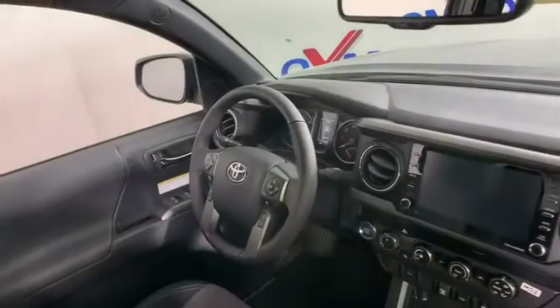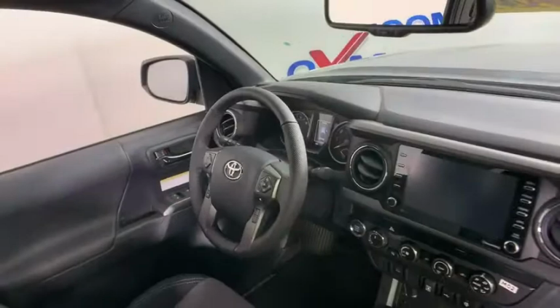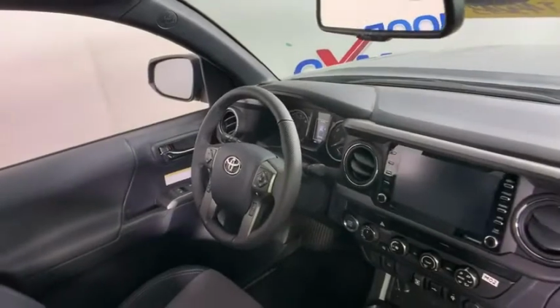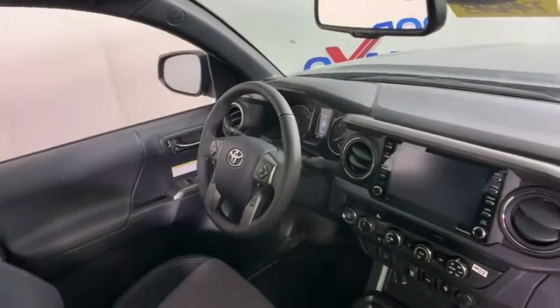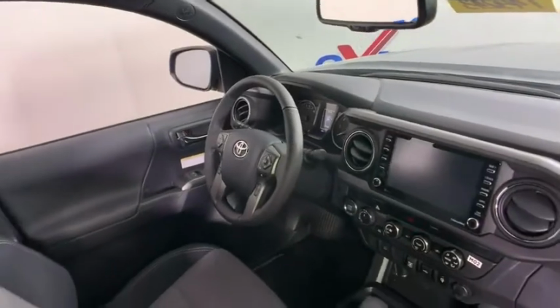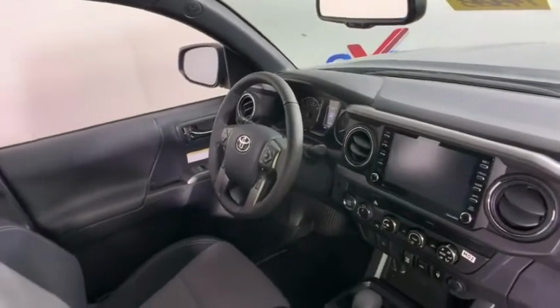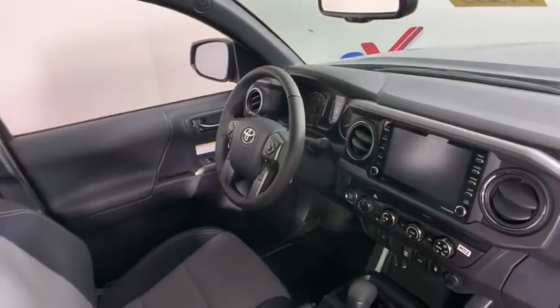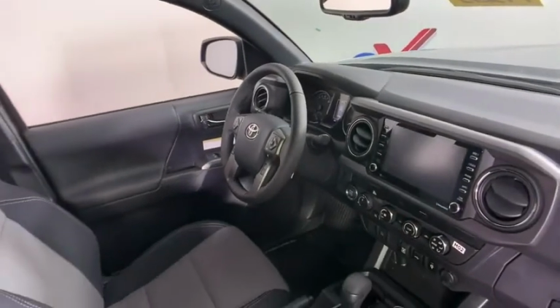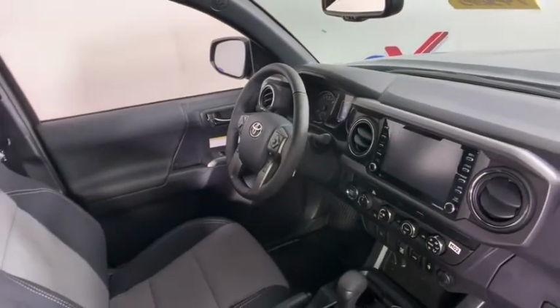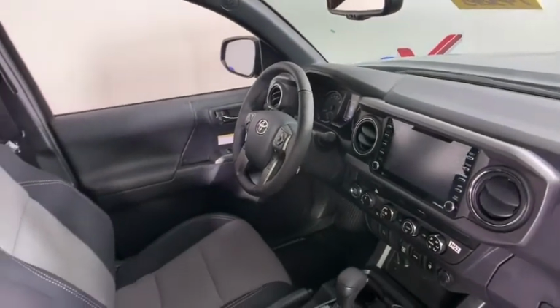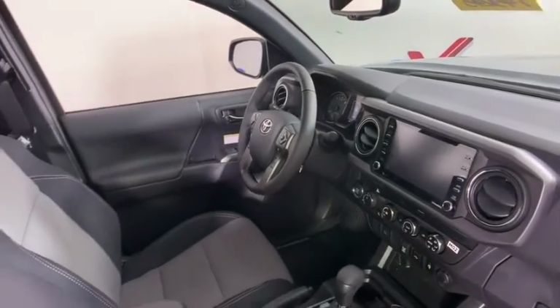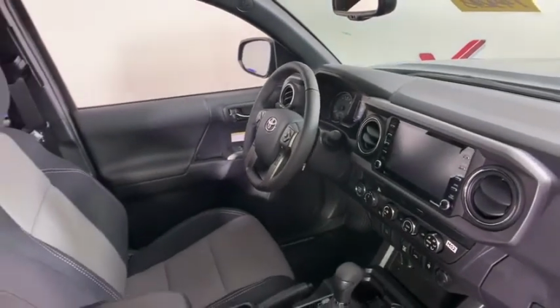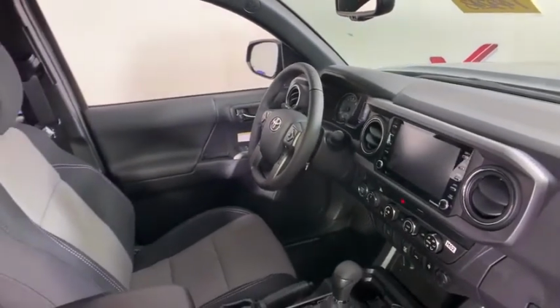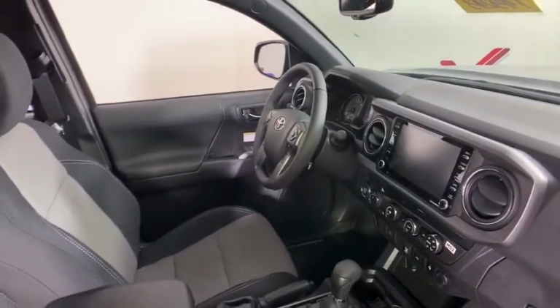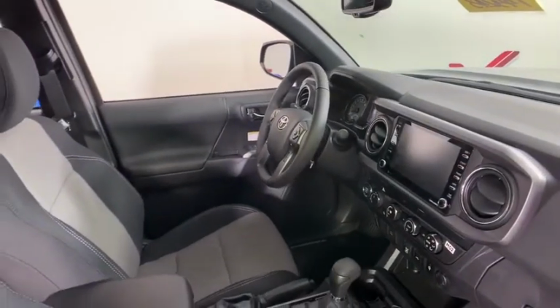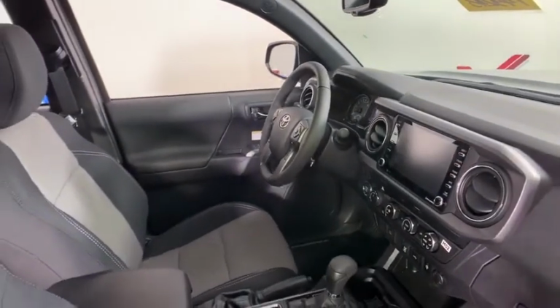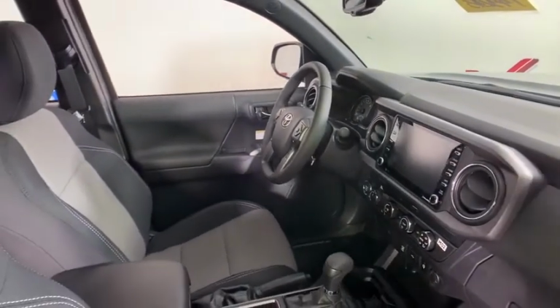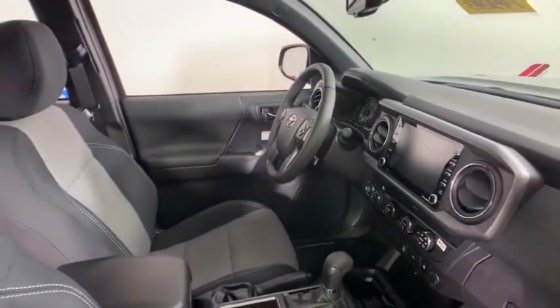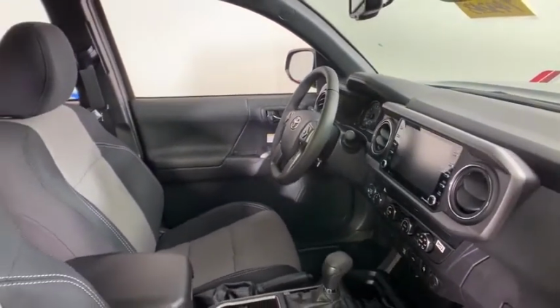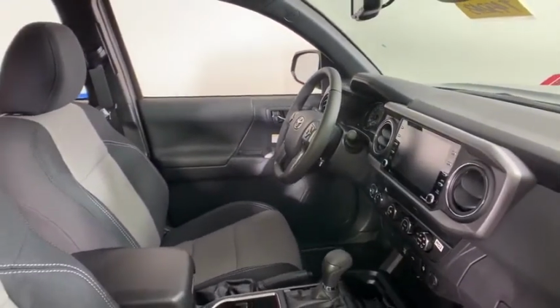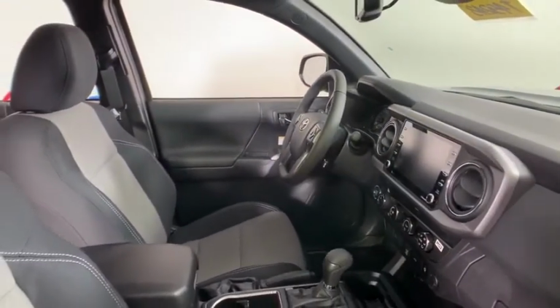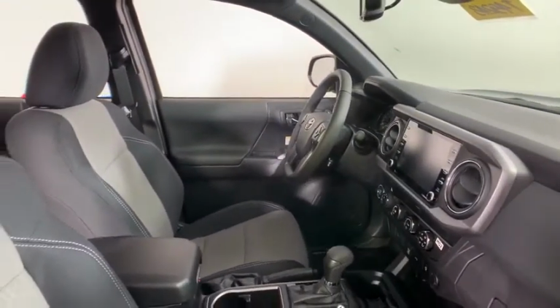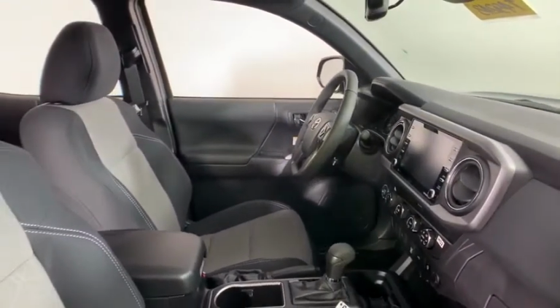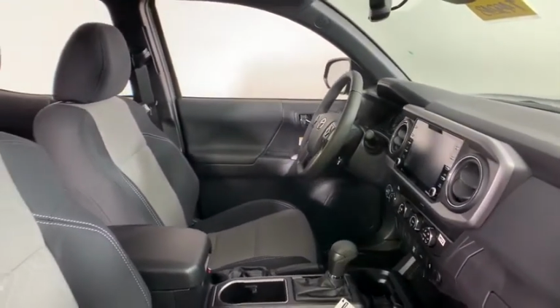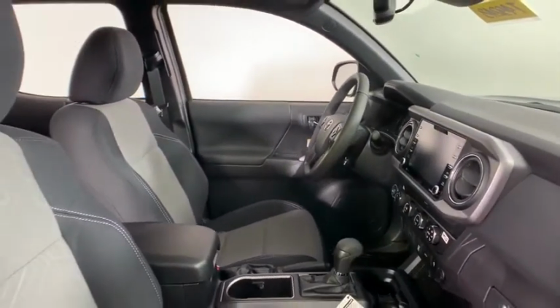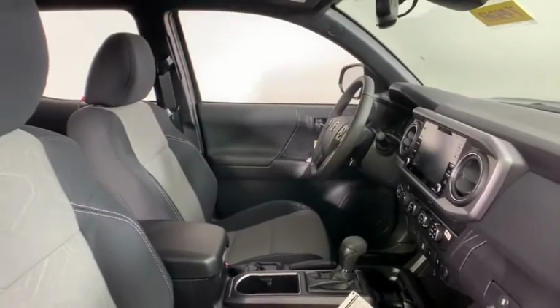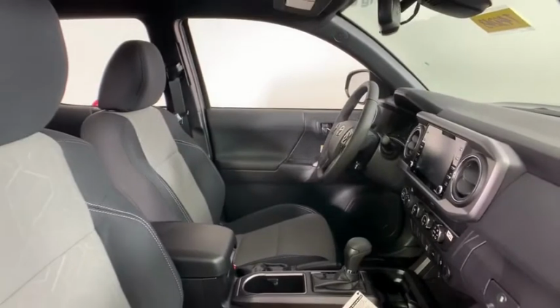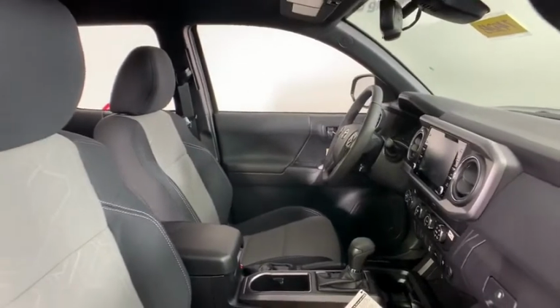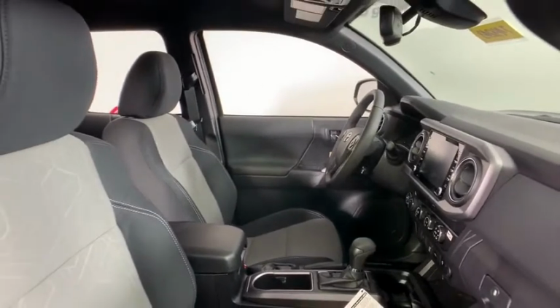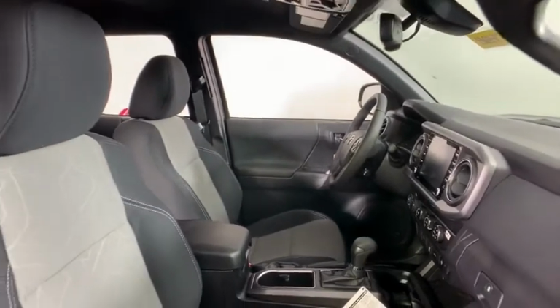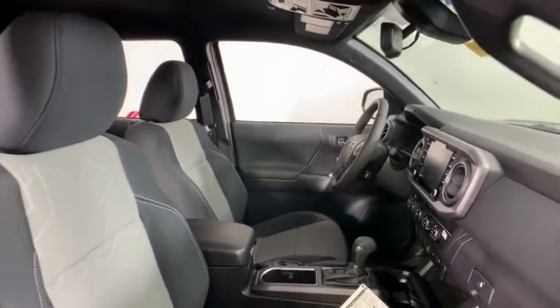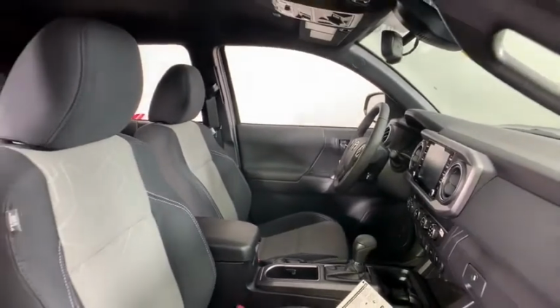Front reading lamps, power driver's seat, front bucket seat, tilt steering wheel, speed control, dynamic cruise control.